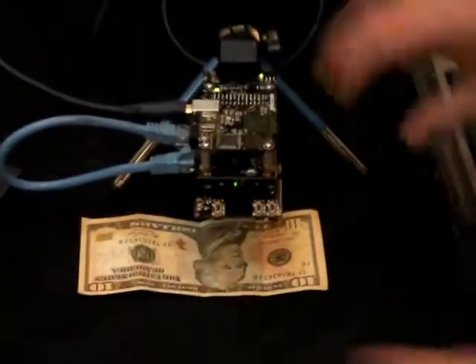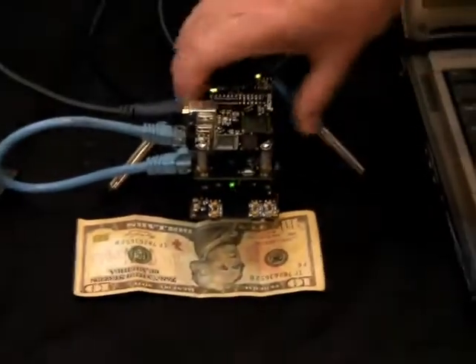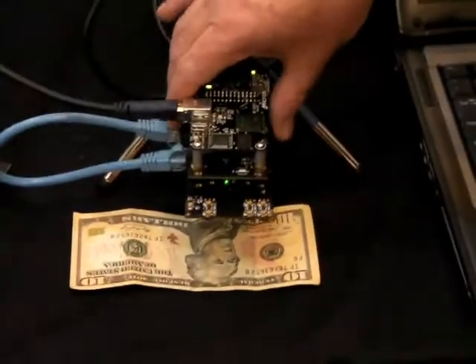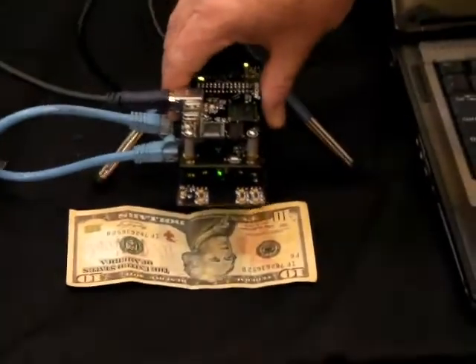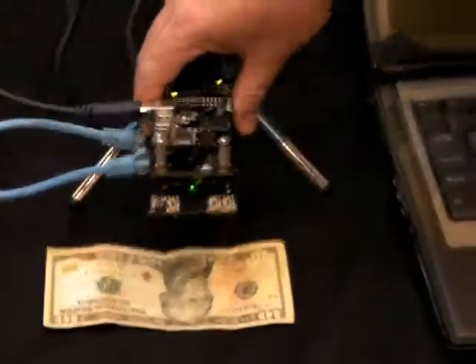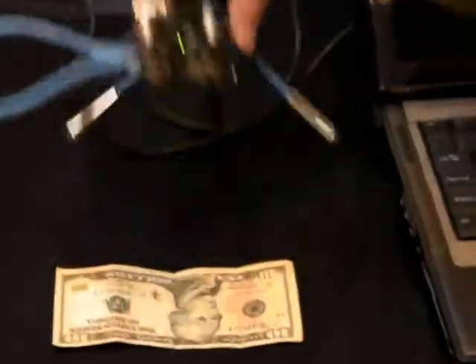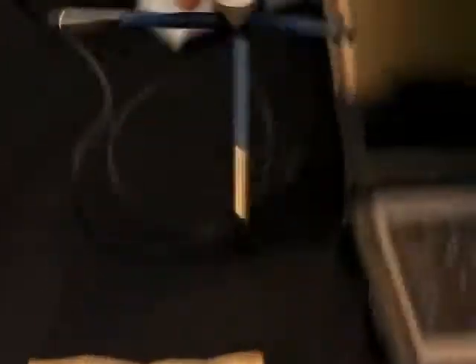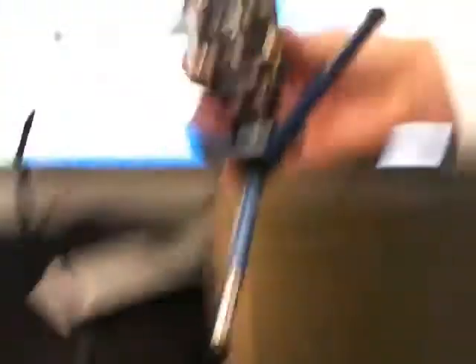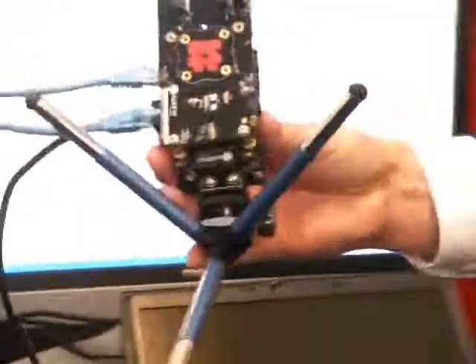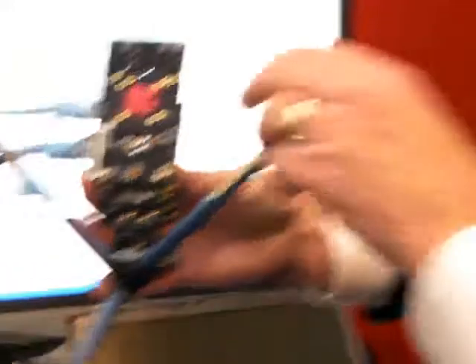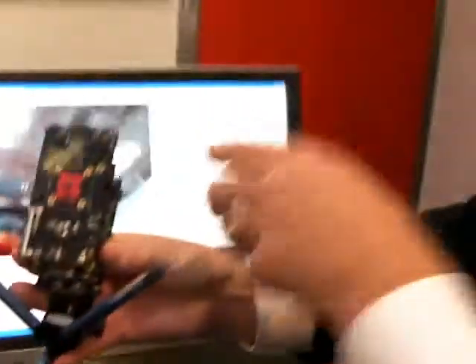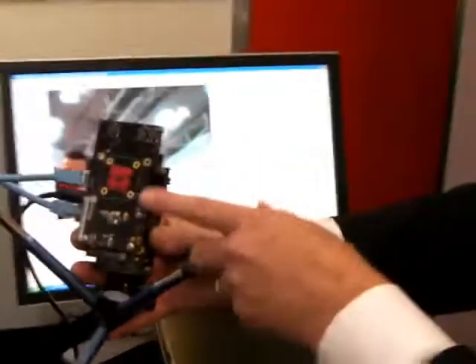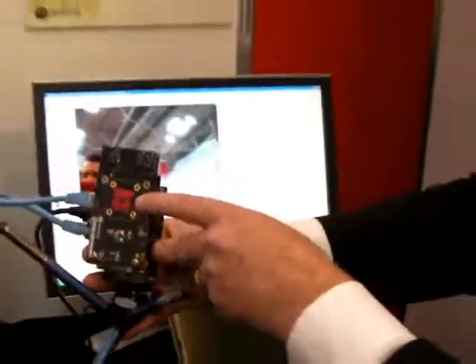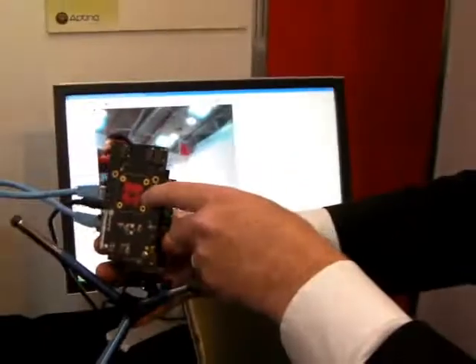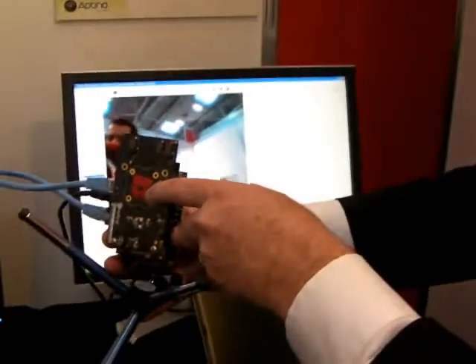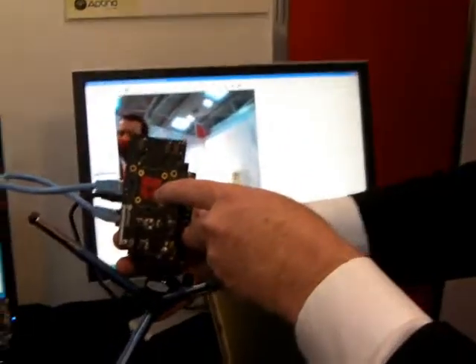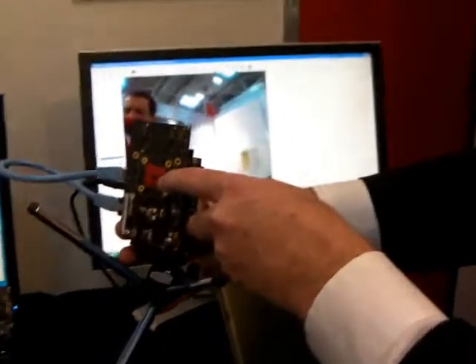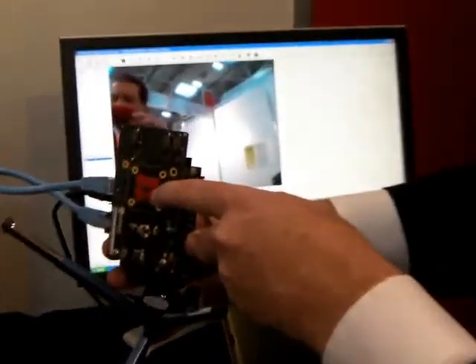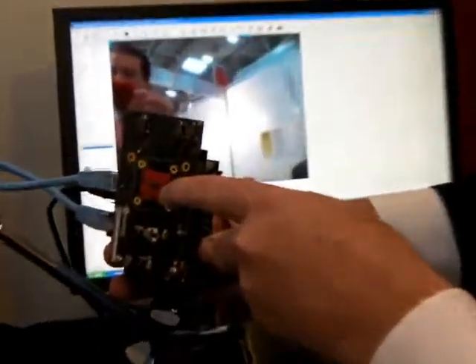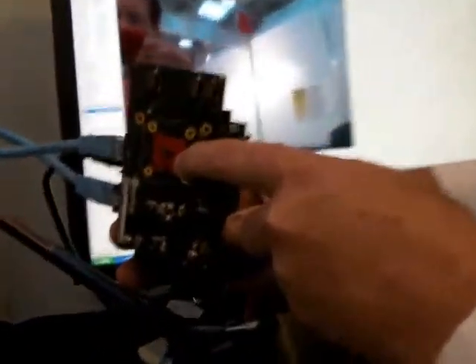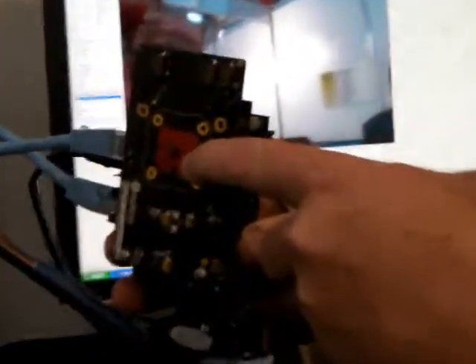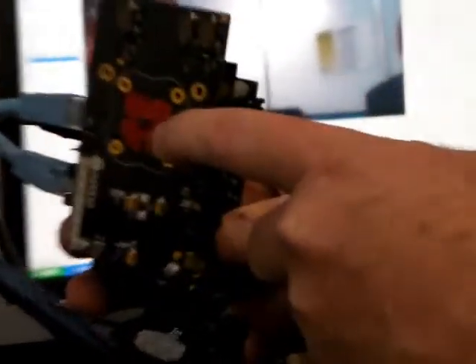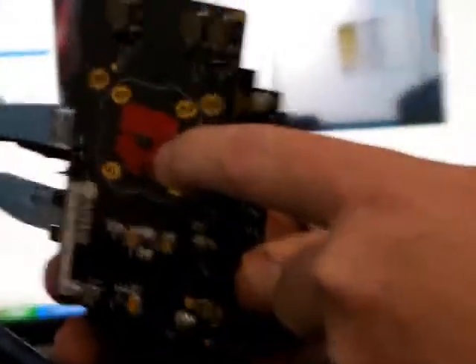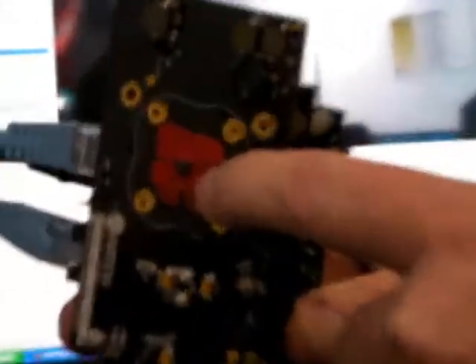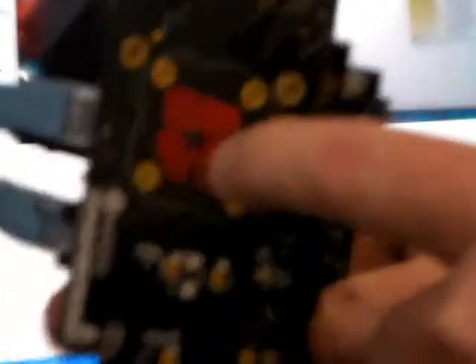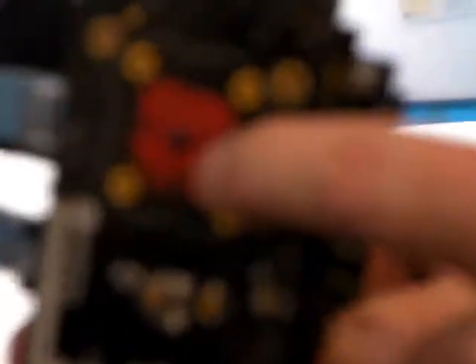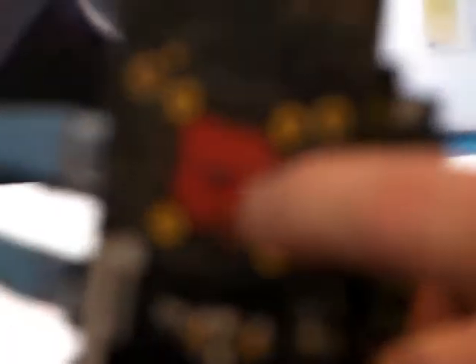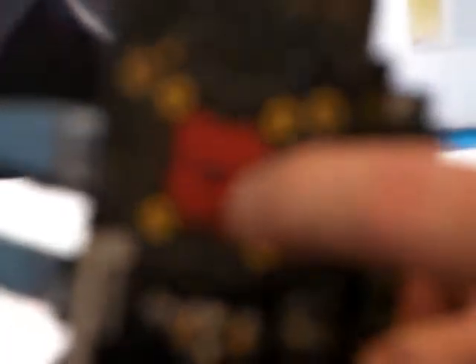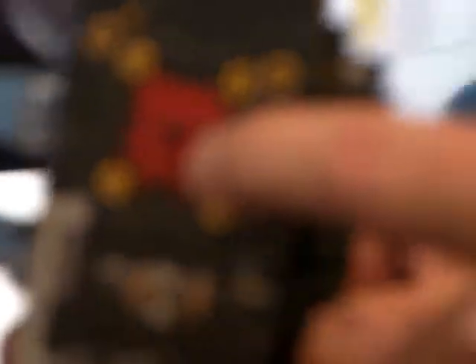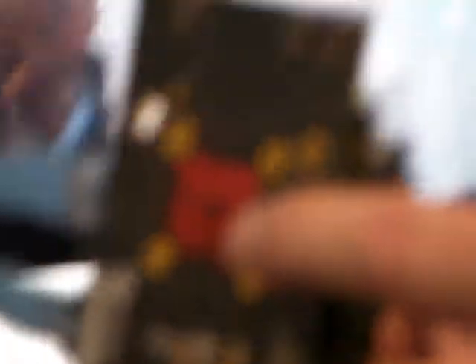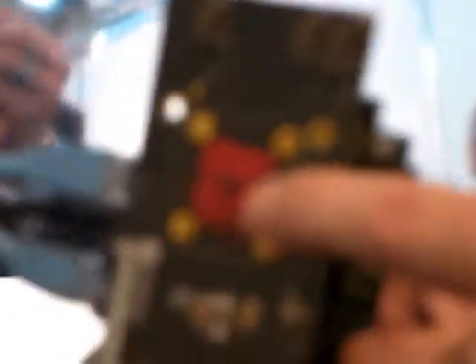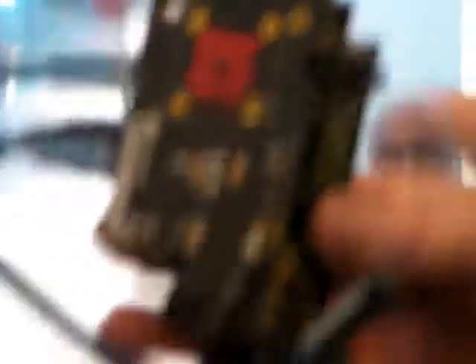I wanted to show you what this camera looks like. This is a complete camera — this small square, 3mm by 3mm, including lens.